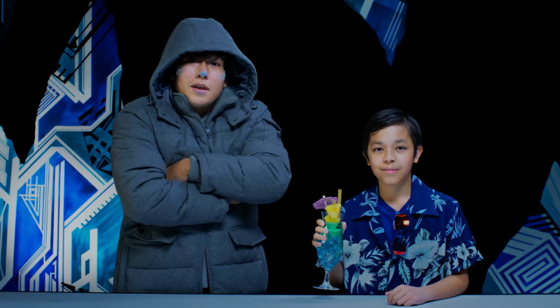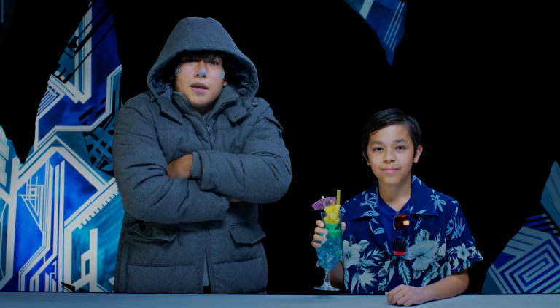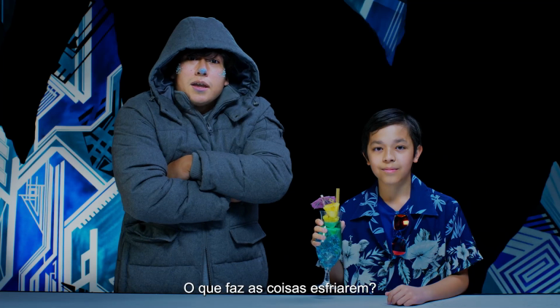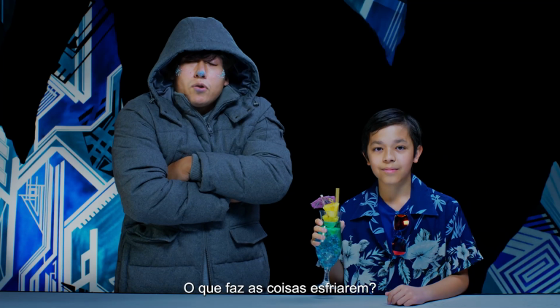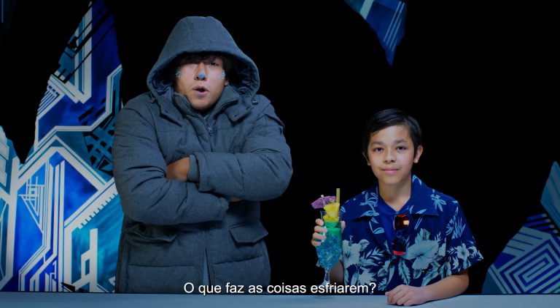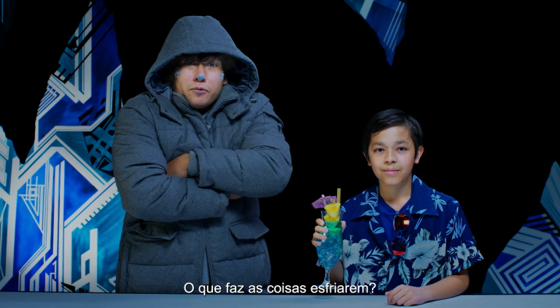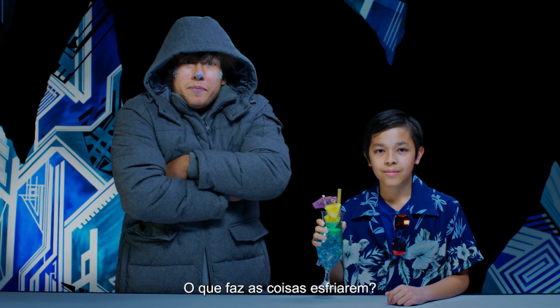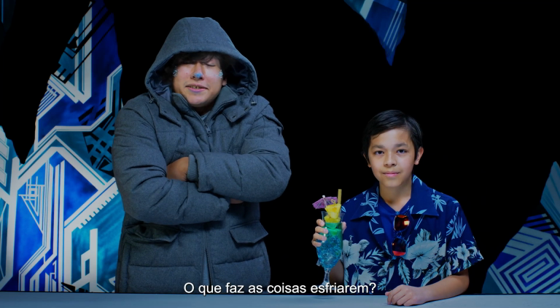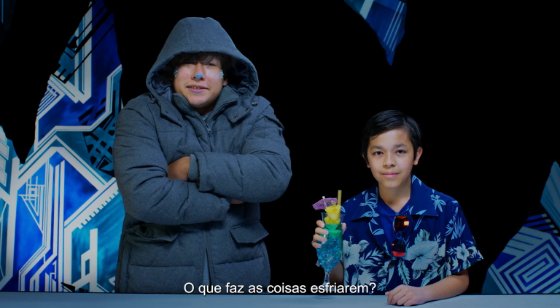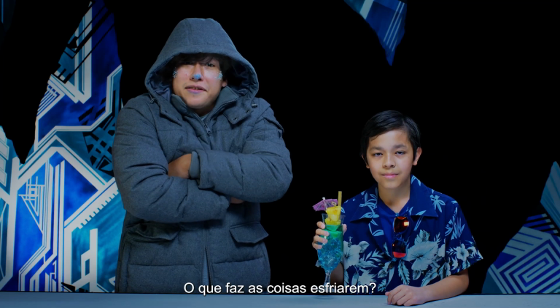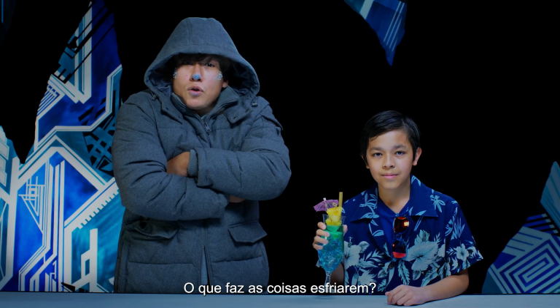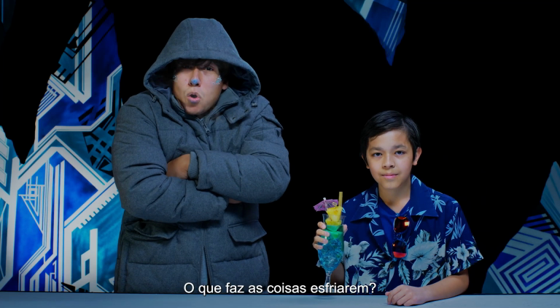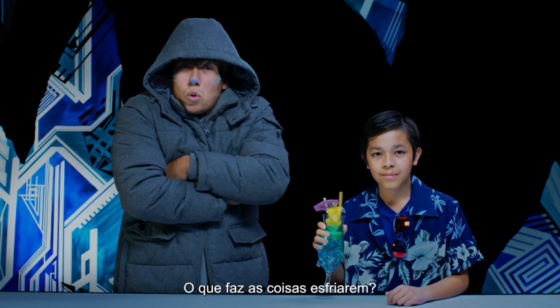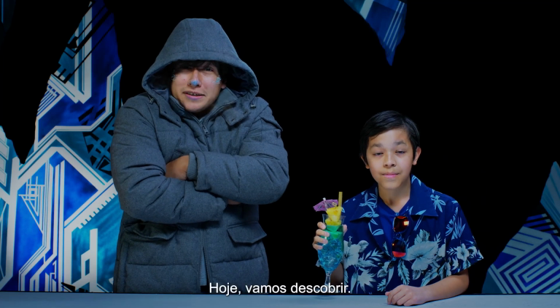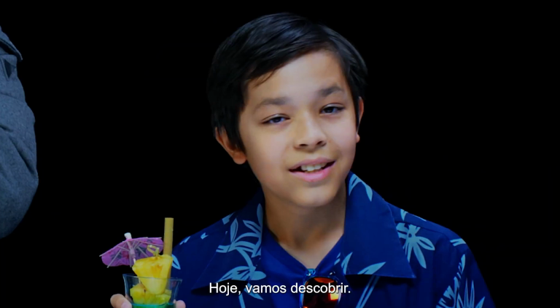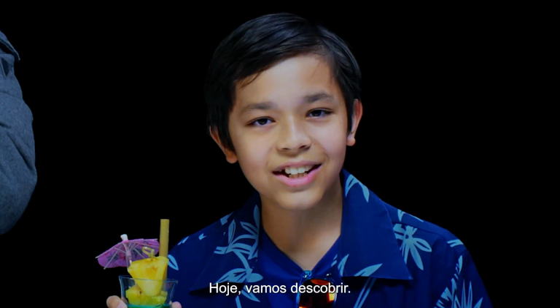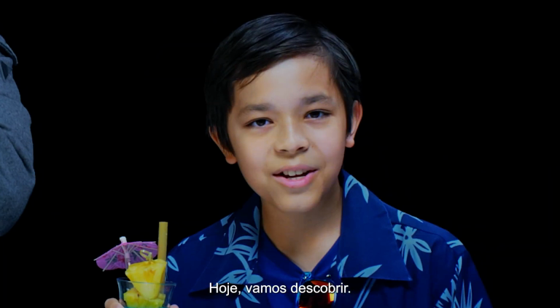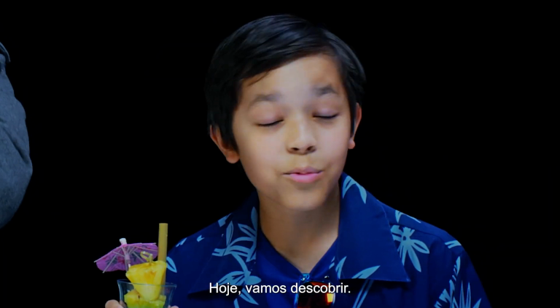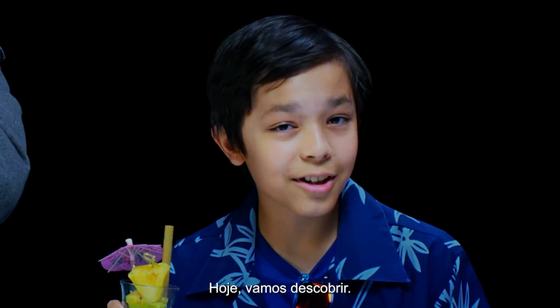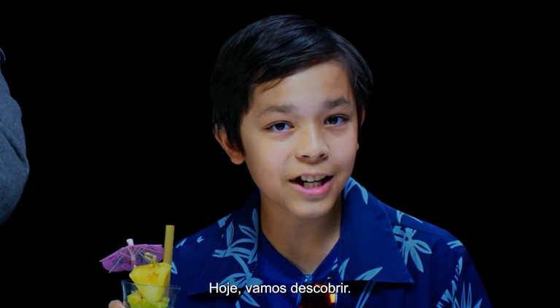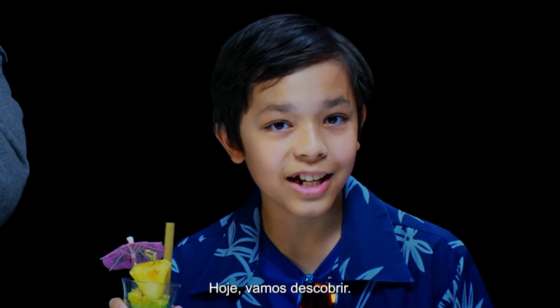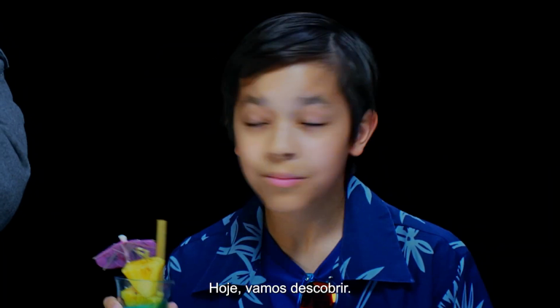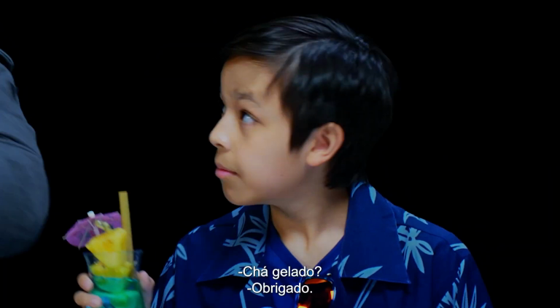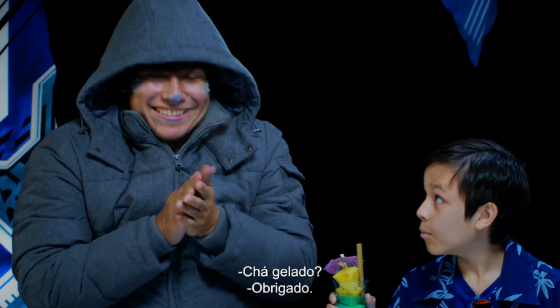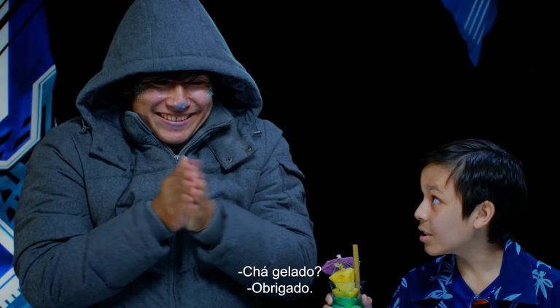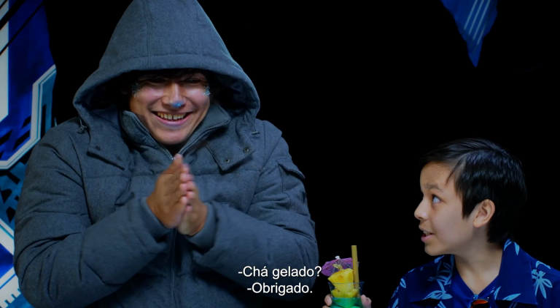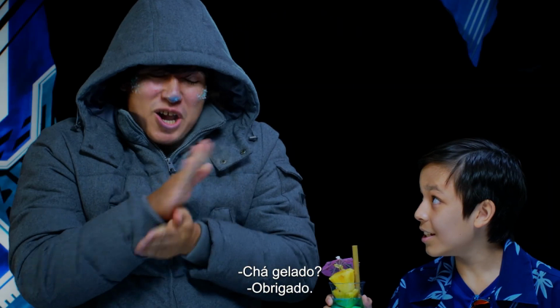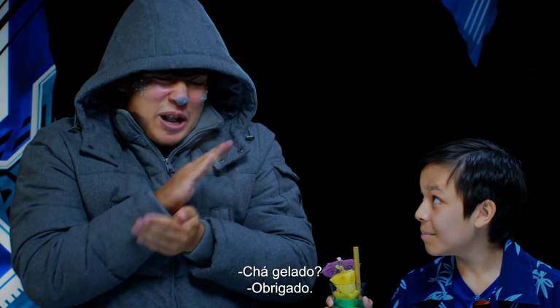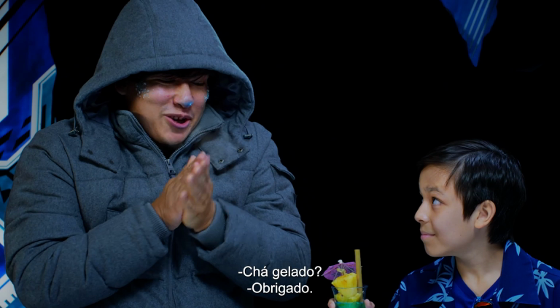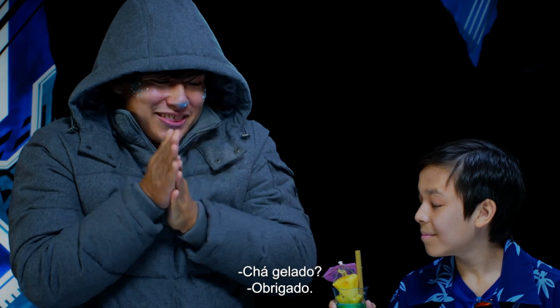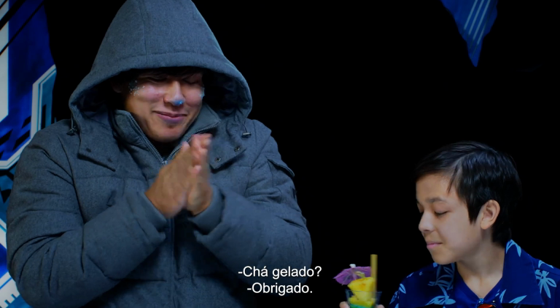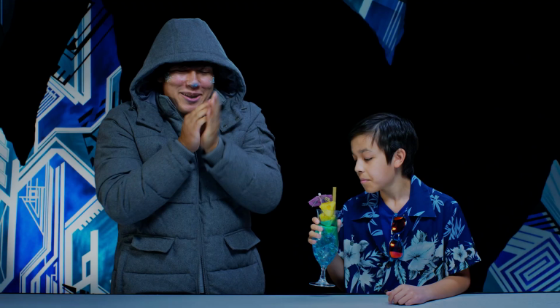Ever wonder what makes things get so cold? Today we're gonna find out. Want some iced tea? I'm good, thanks, man.